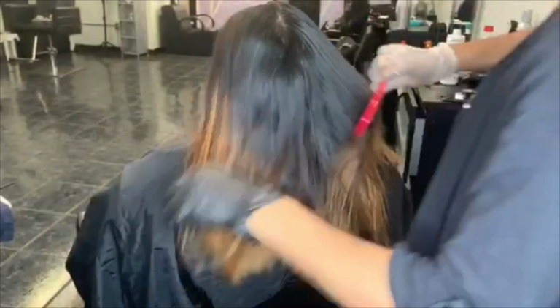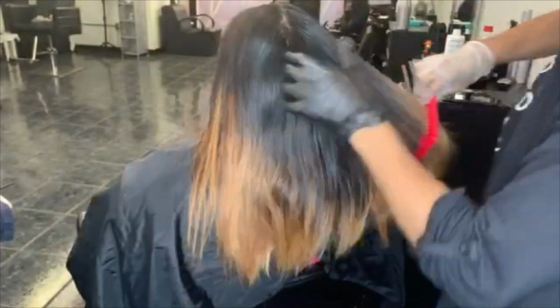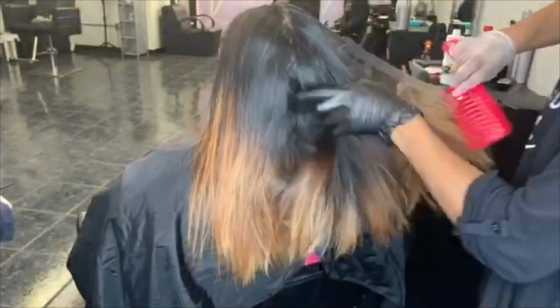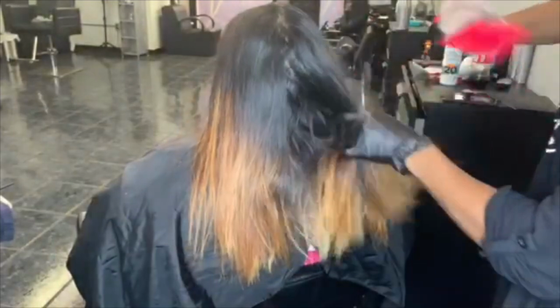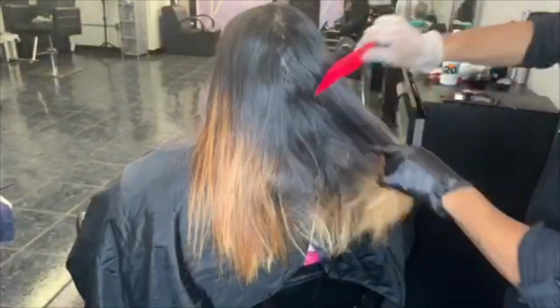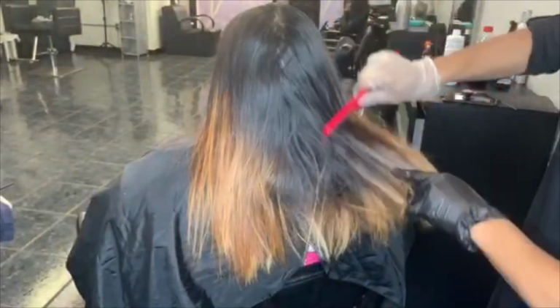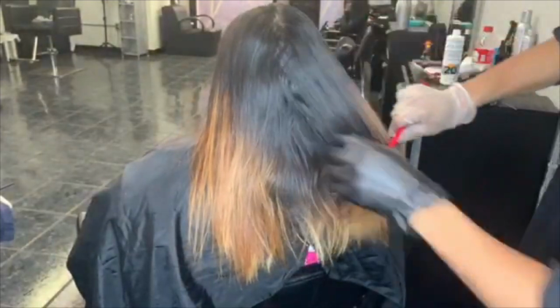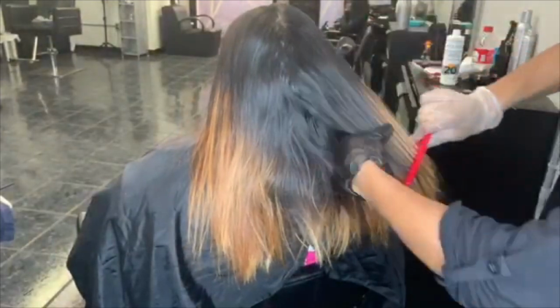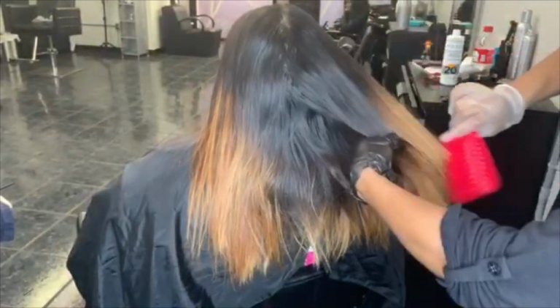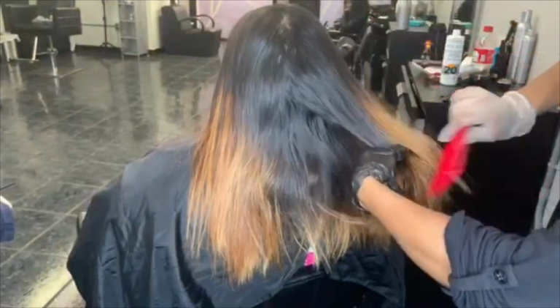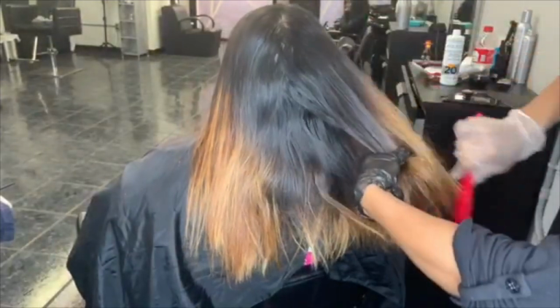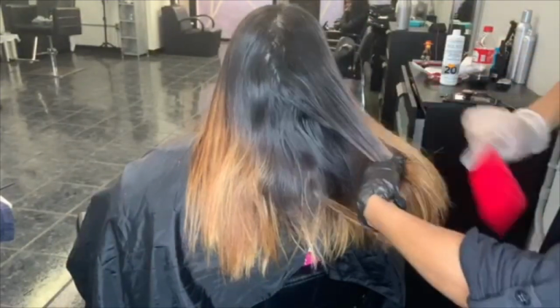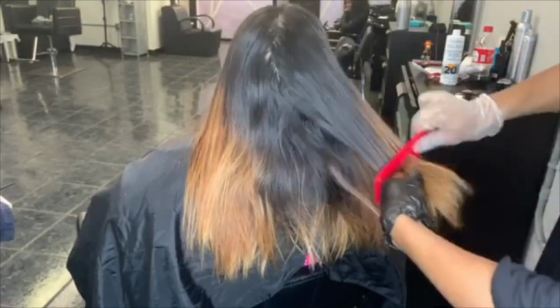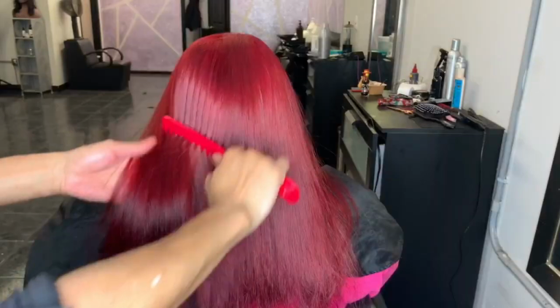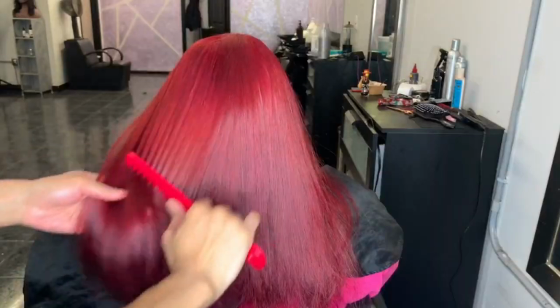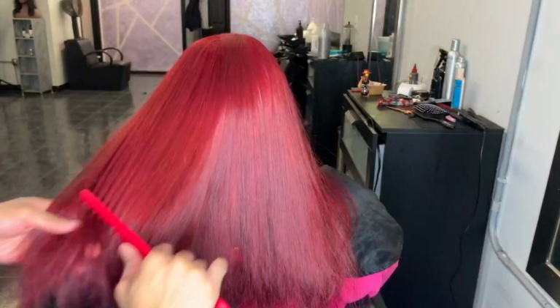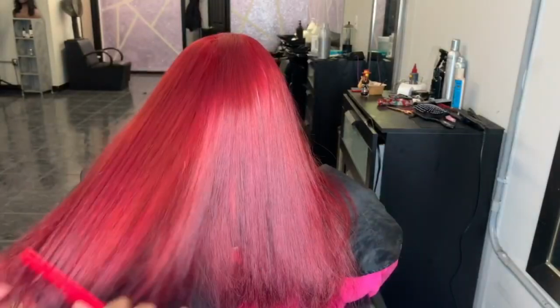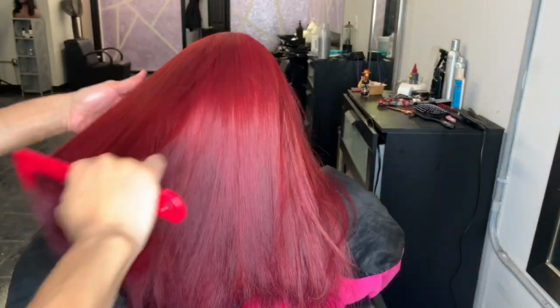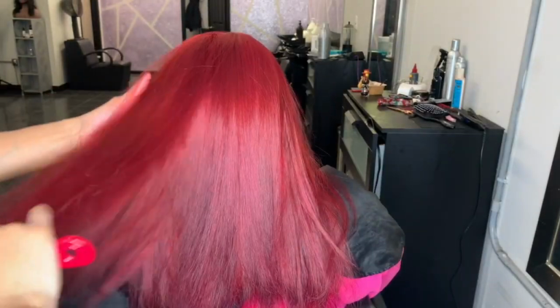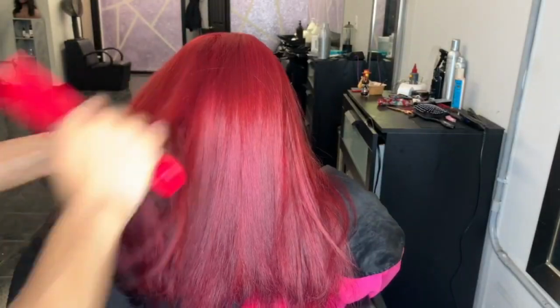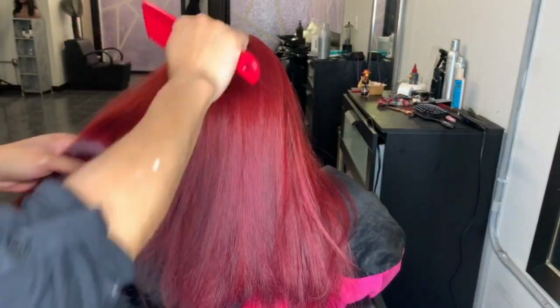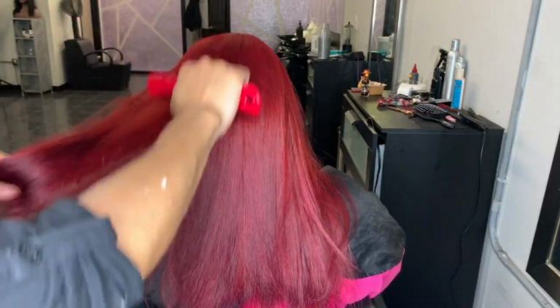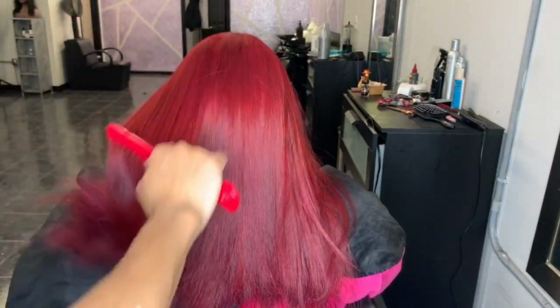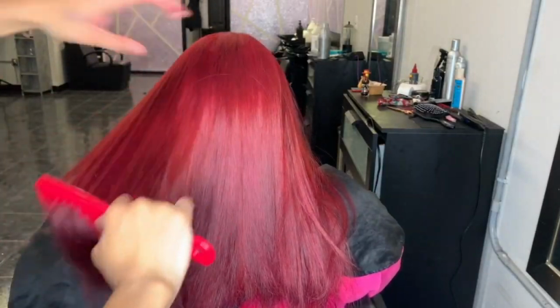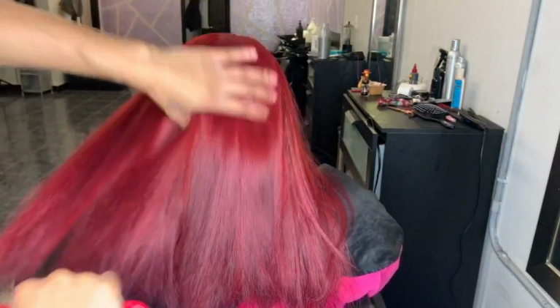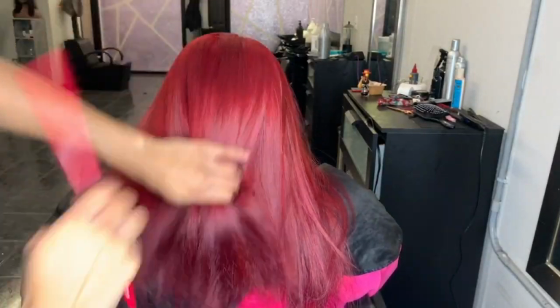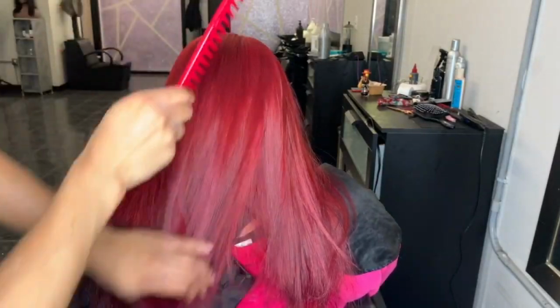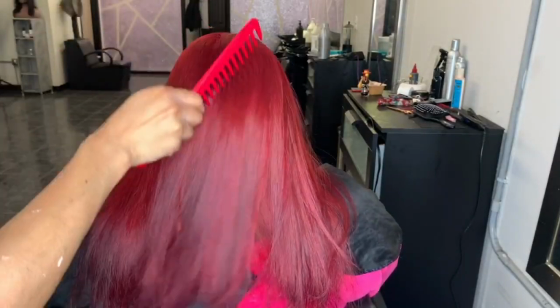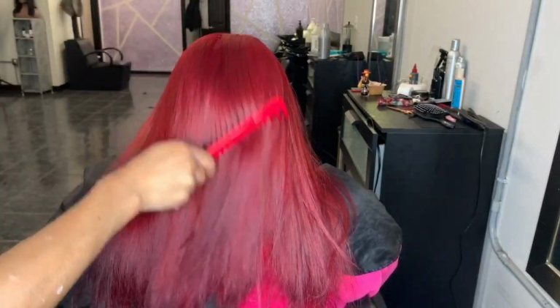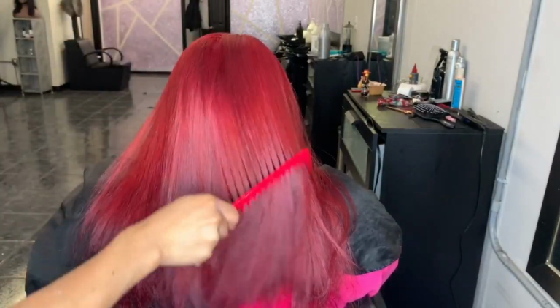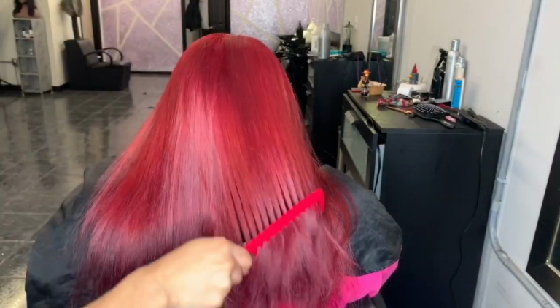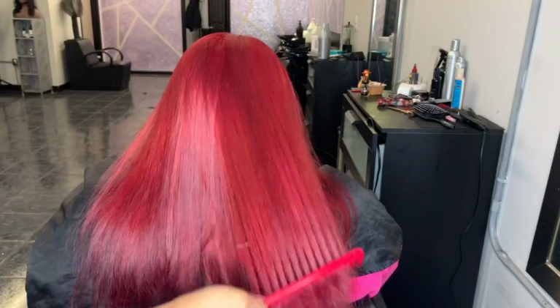Hello everyone, it's your girl Cassandra Olivia and if you want to know how I got this bomb red color, then continue watching.